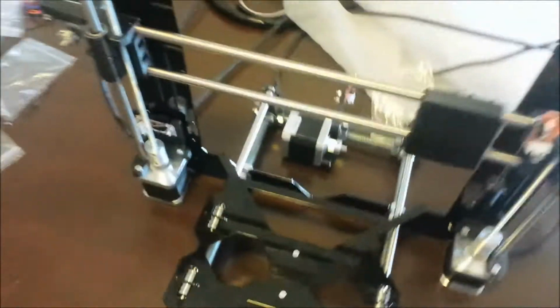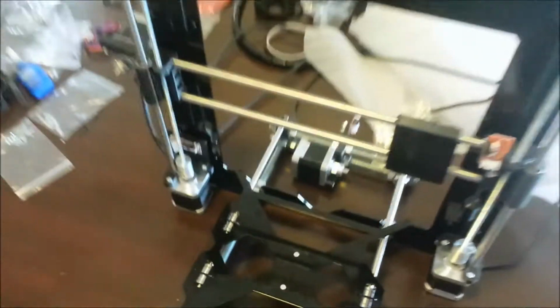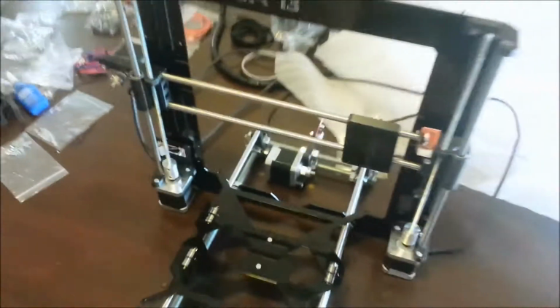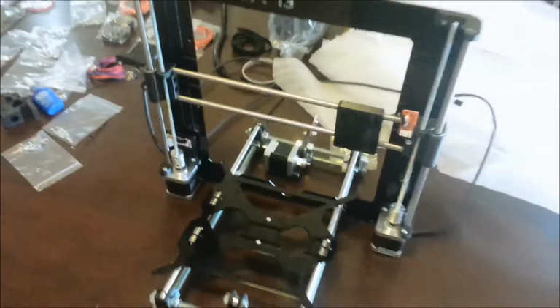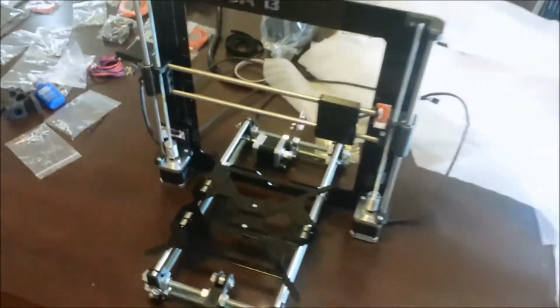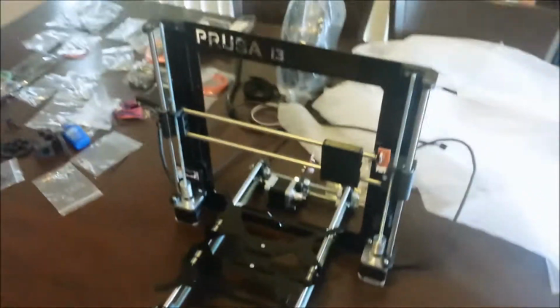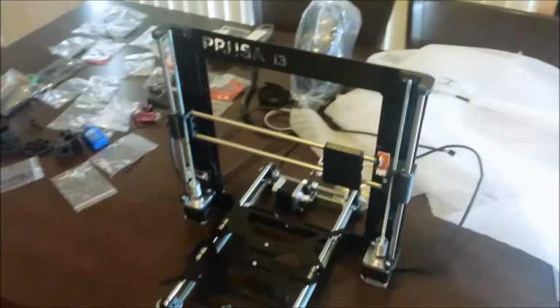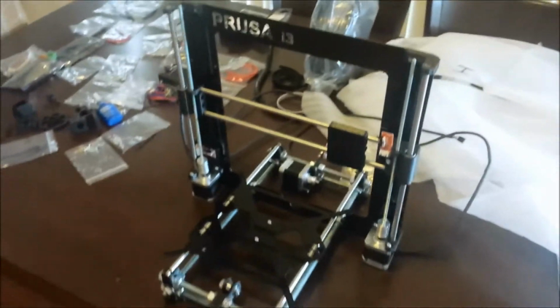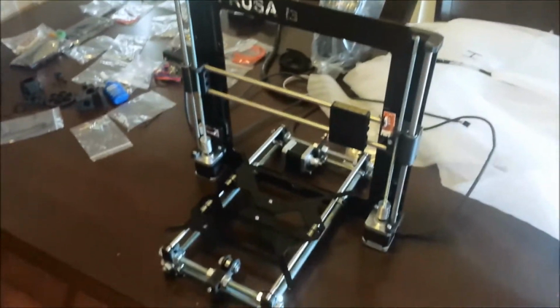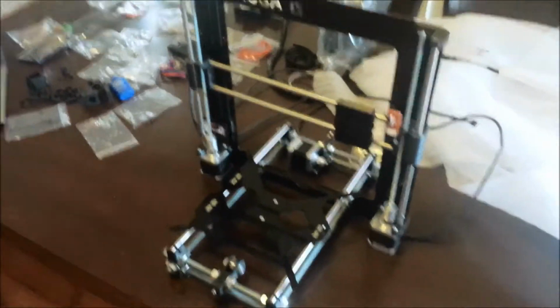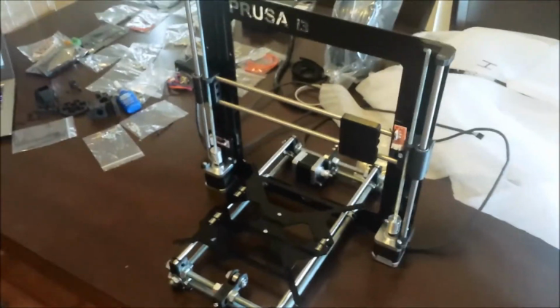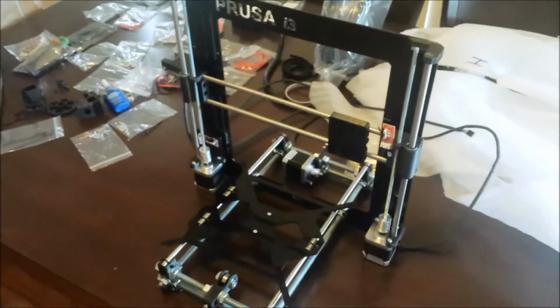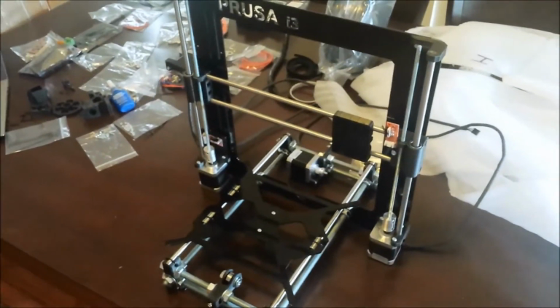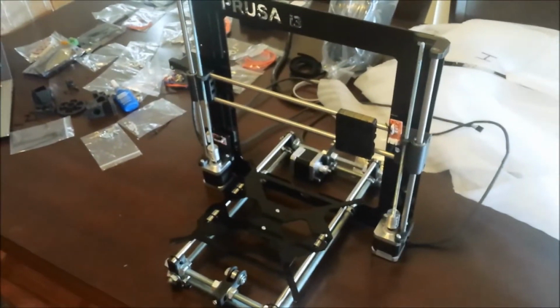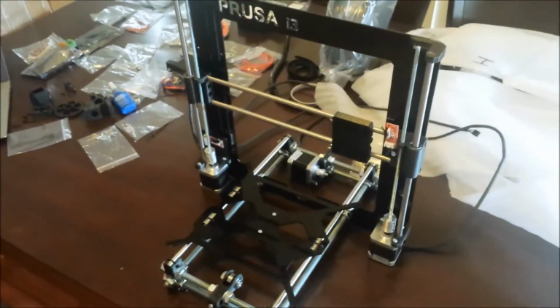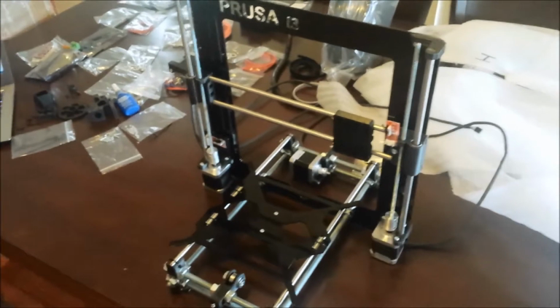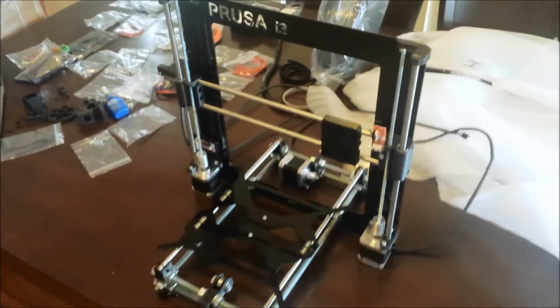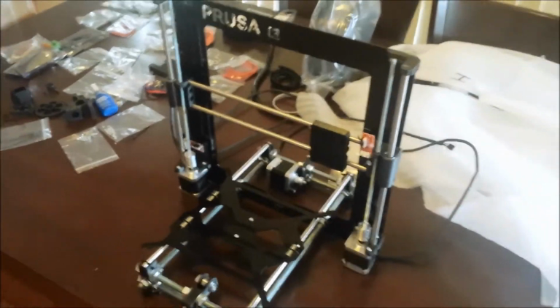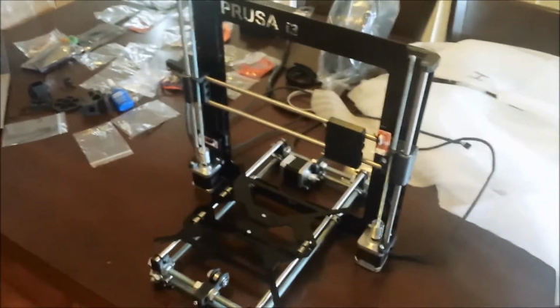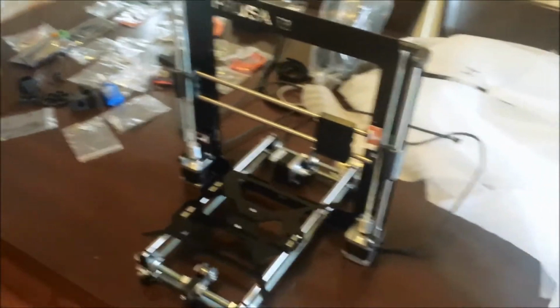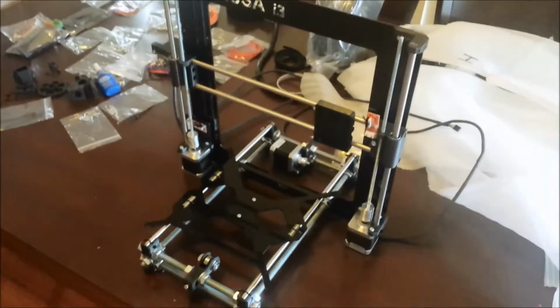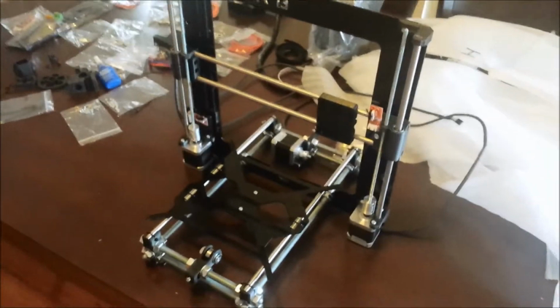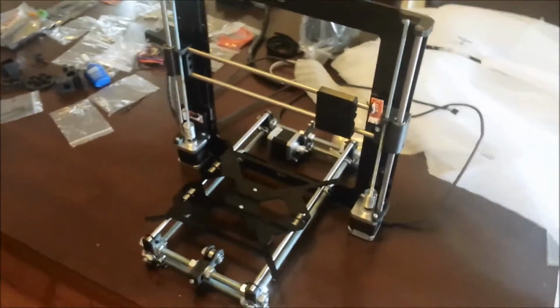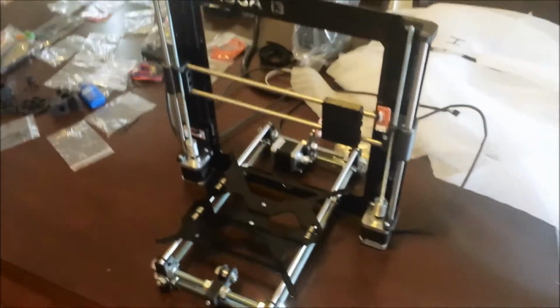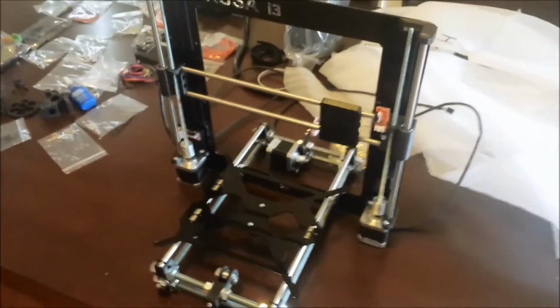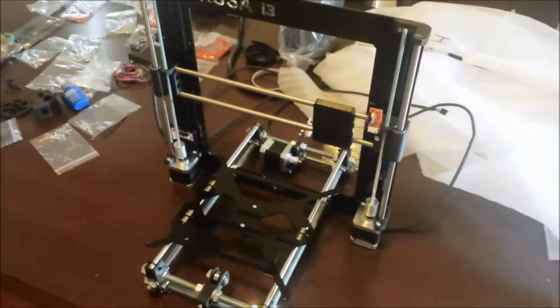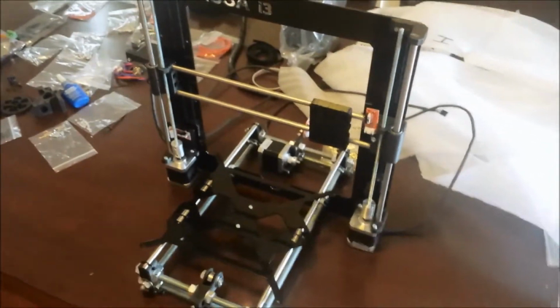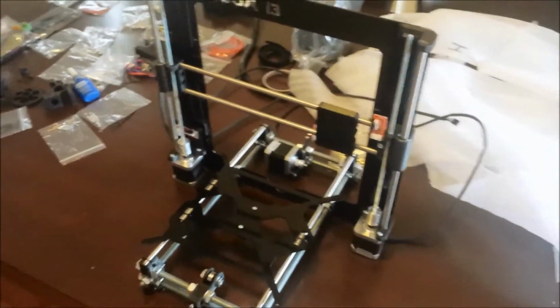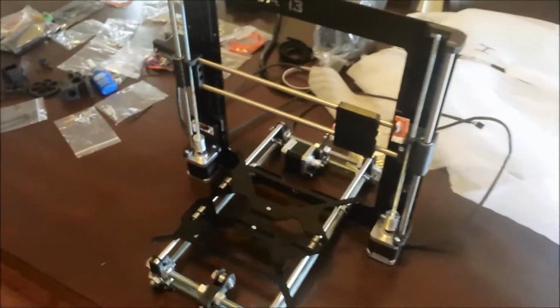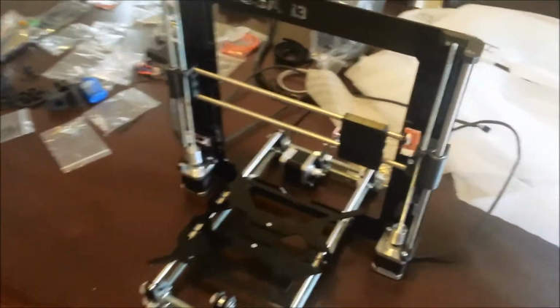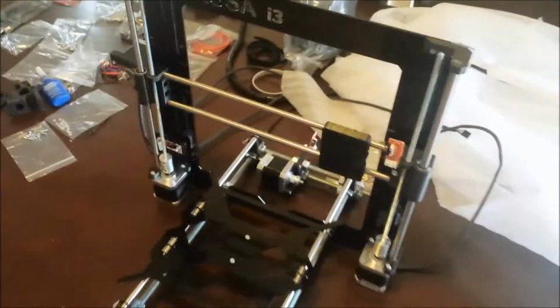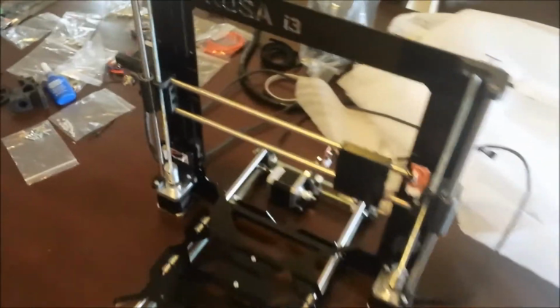The whole unit is actually a little bit smaller than what I envisaged, which is probably a good thing — it takes up less space on the table.